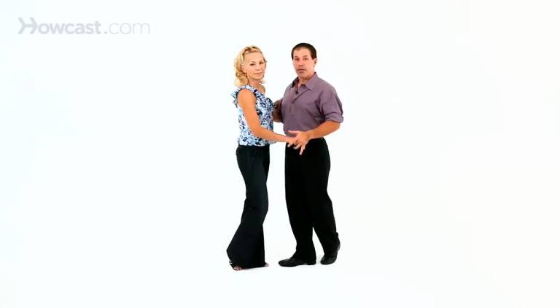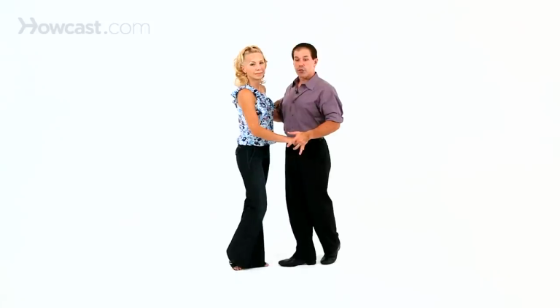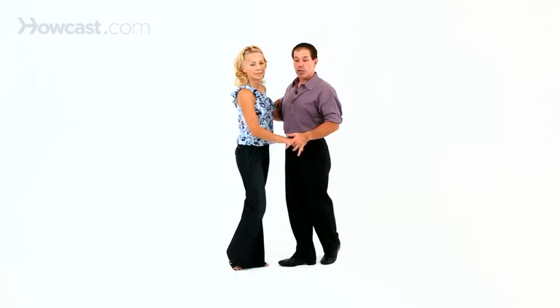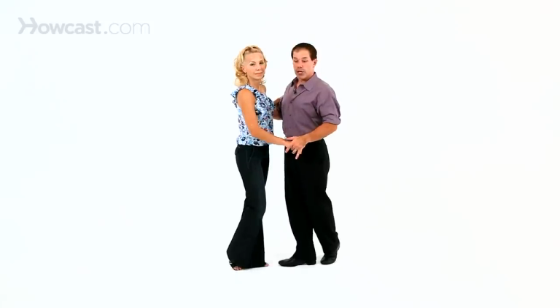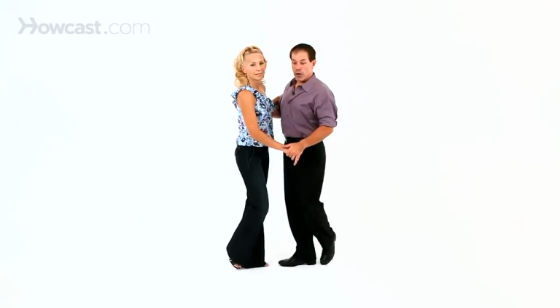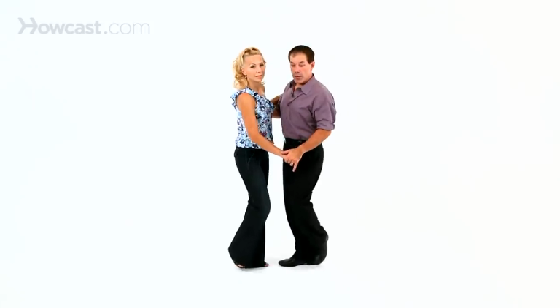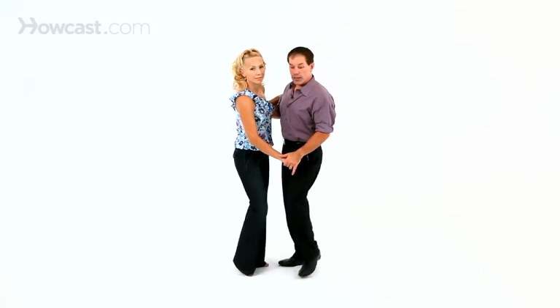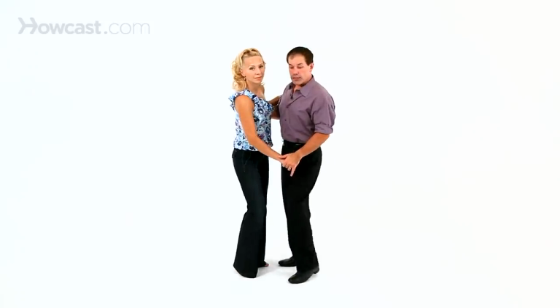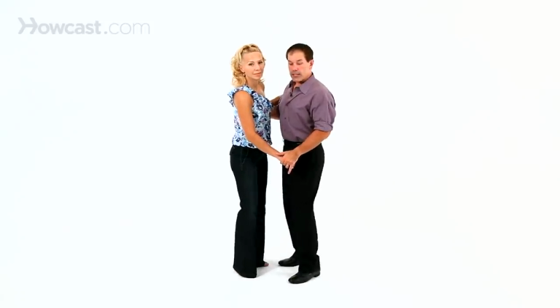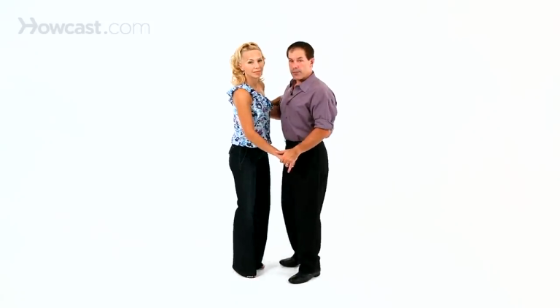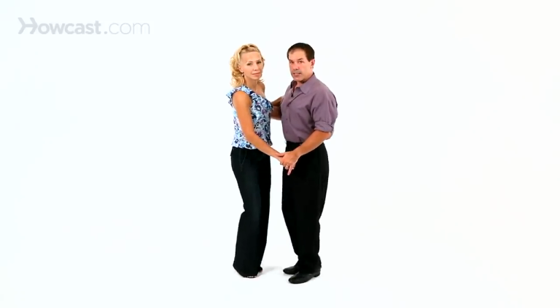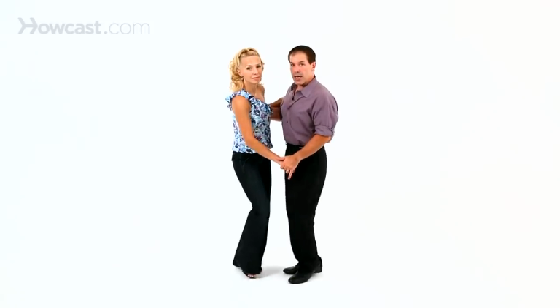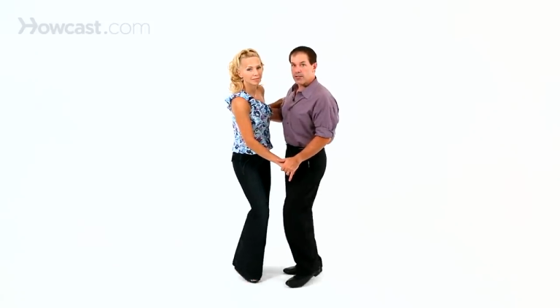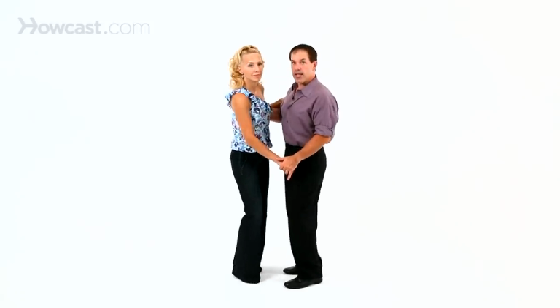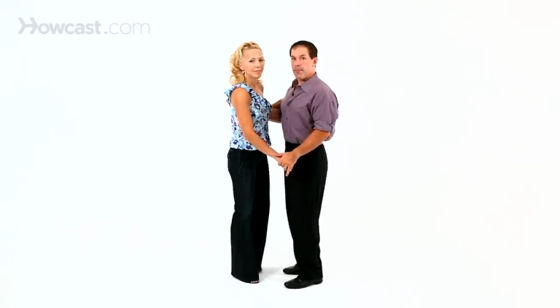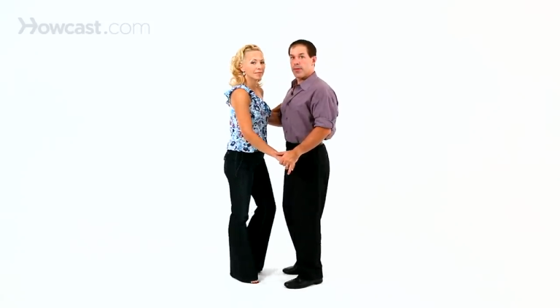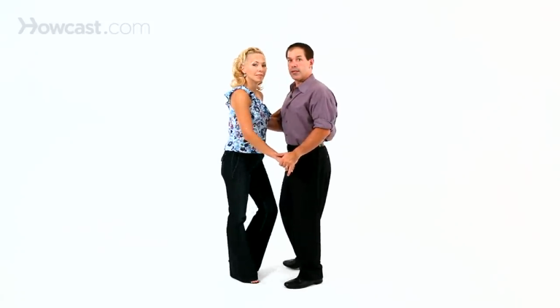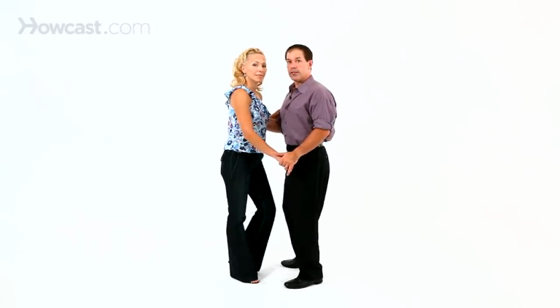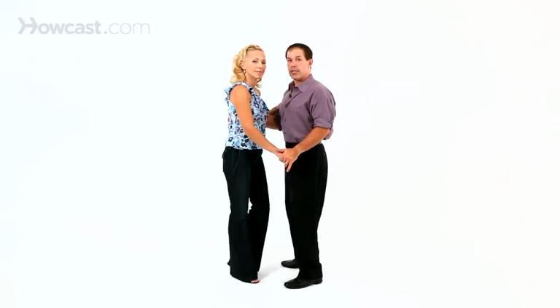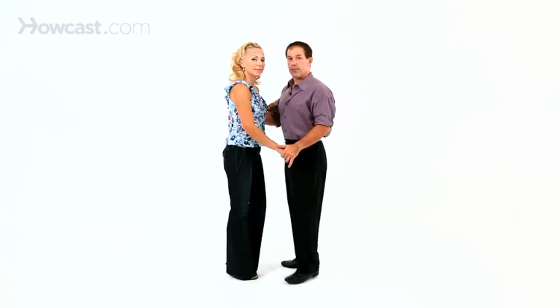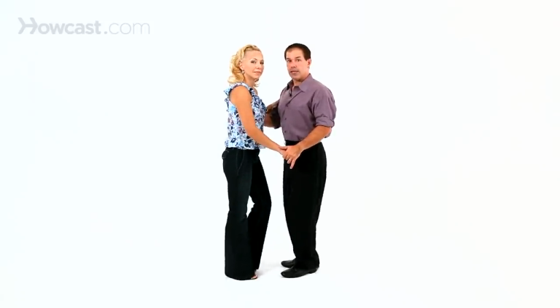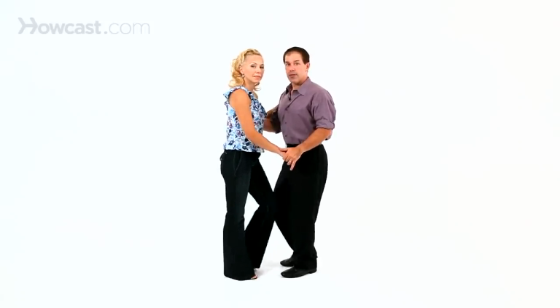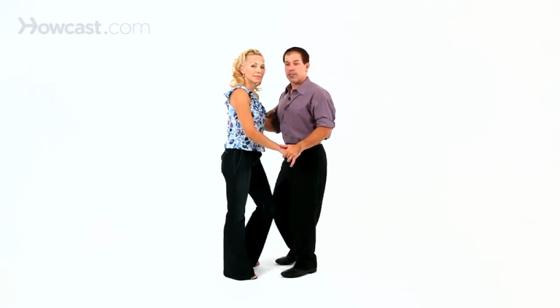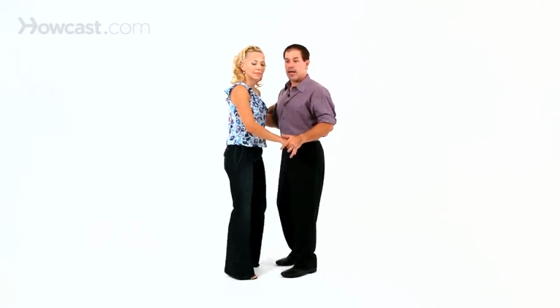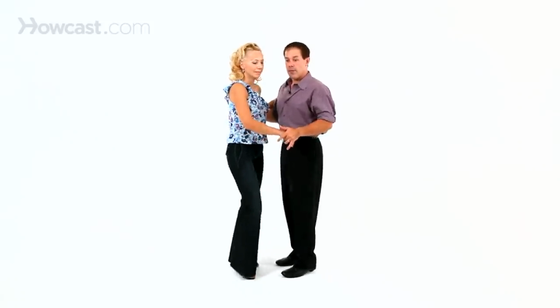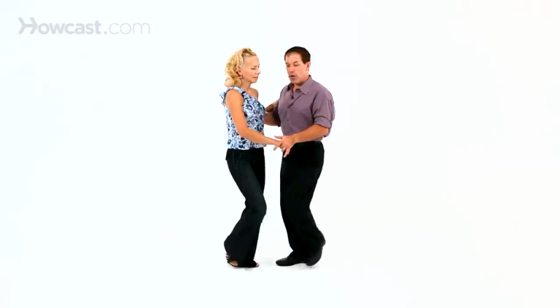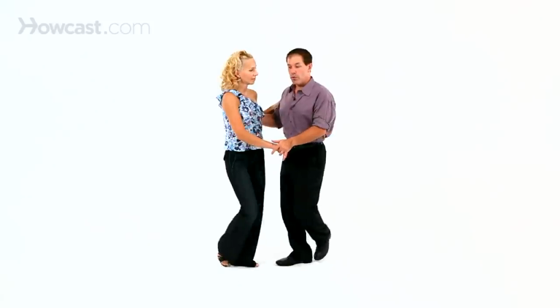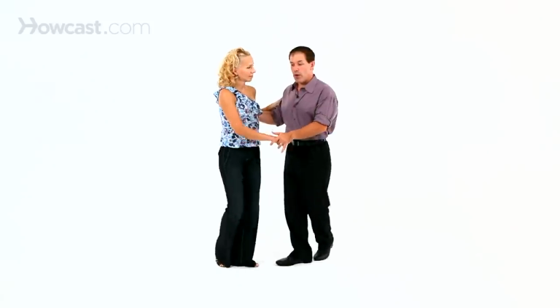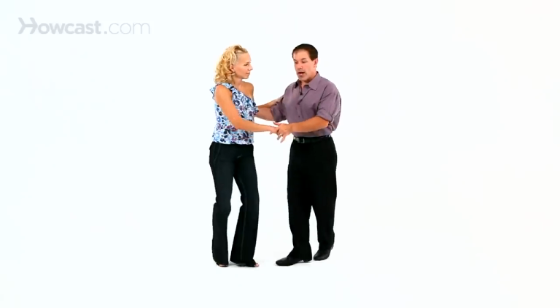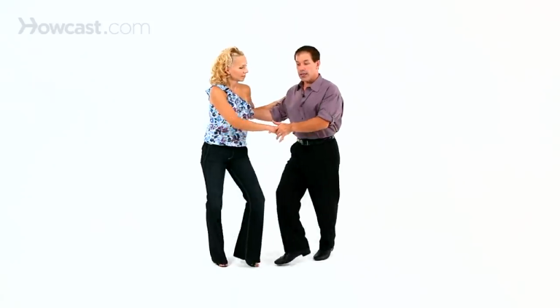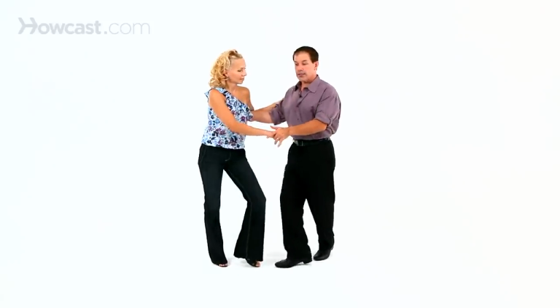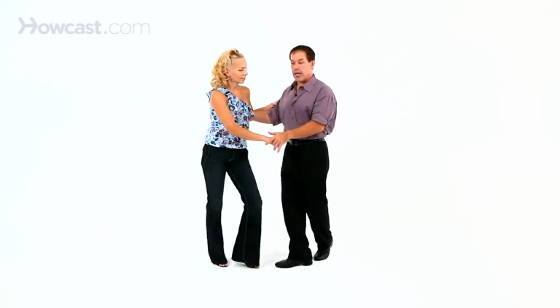So we're going to go step, together, step — step, together, step — rock, step. That's the full basic pattern.